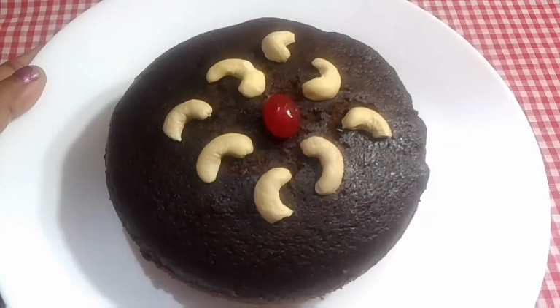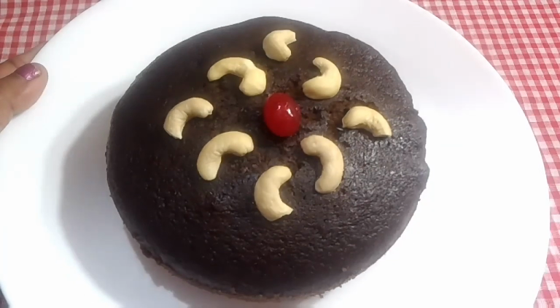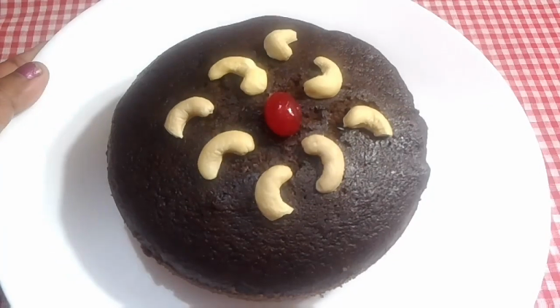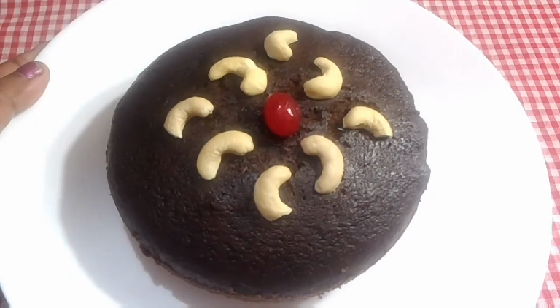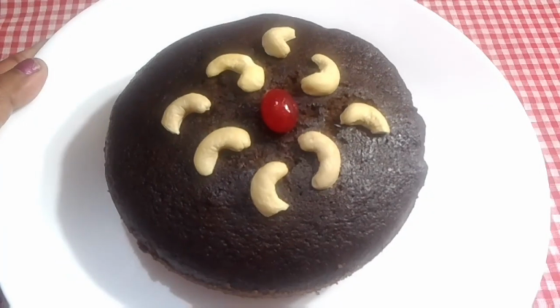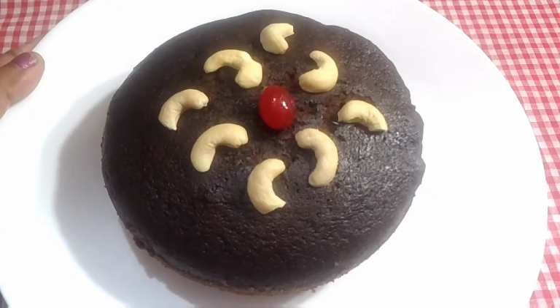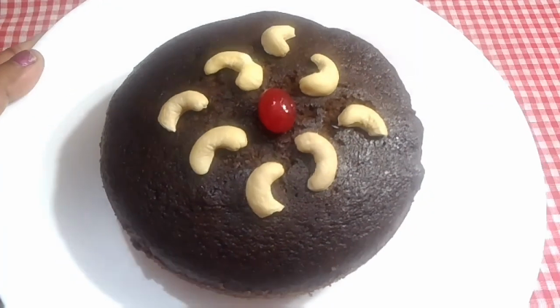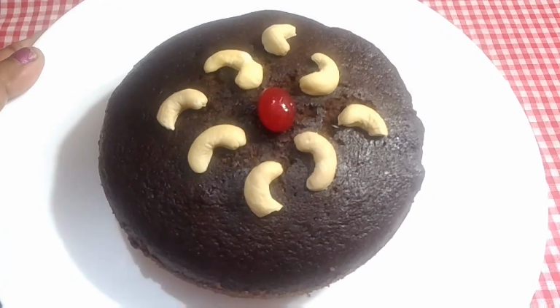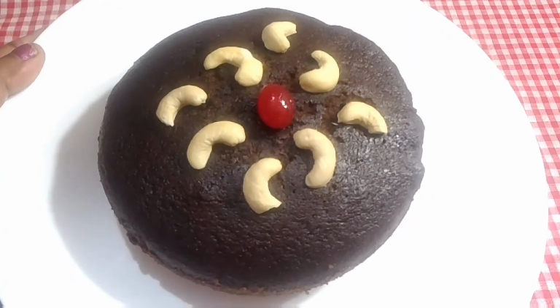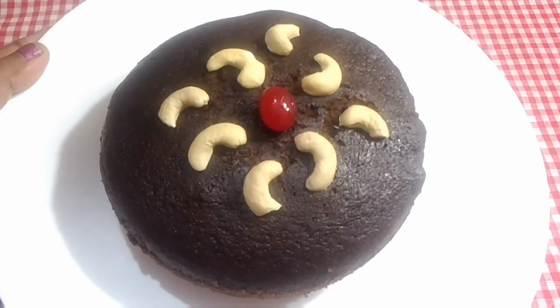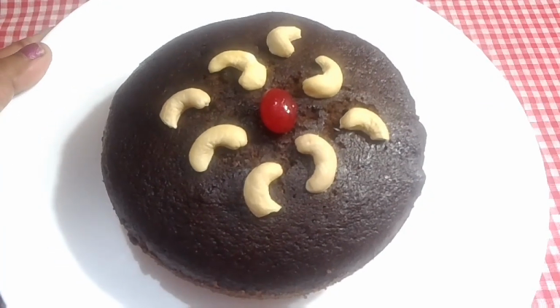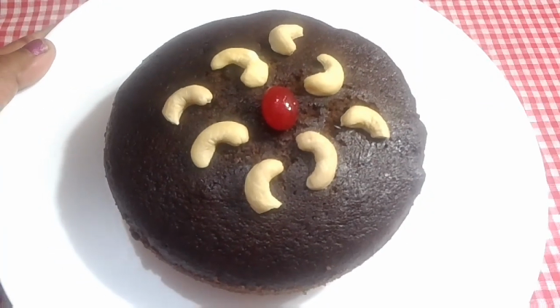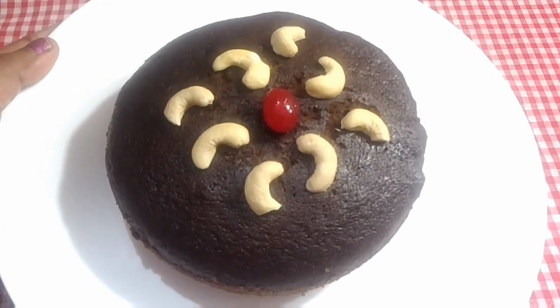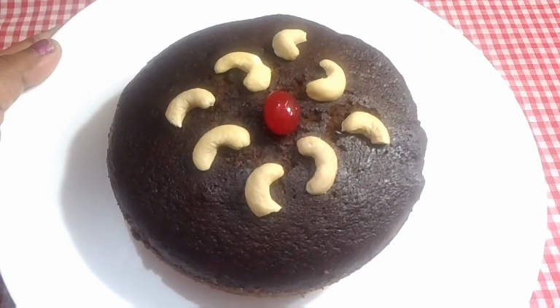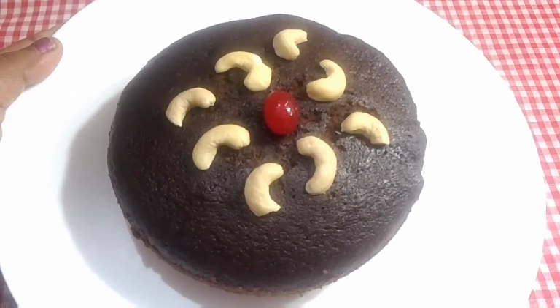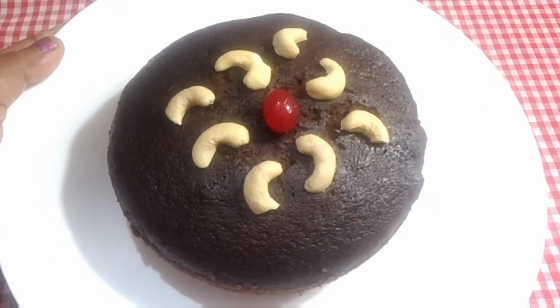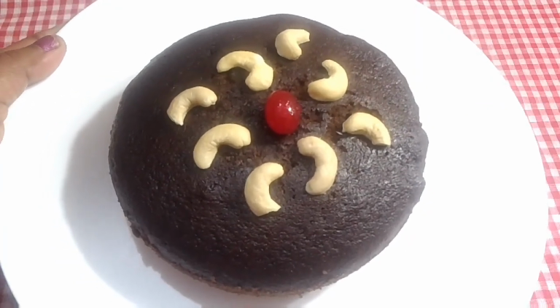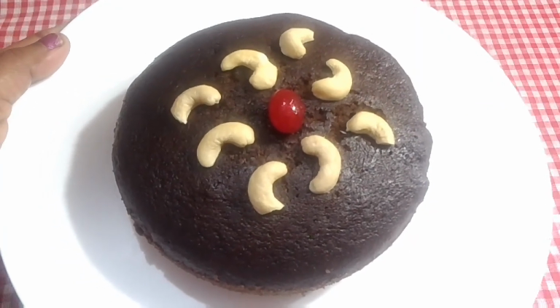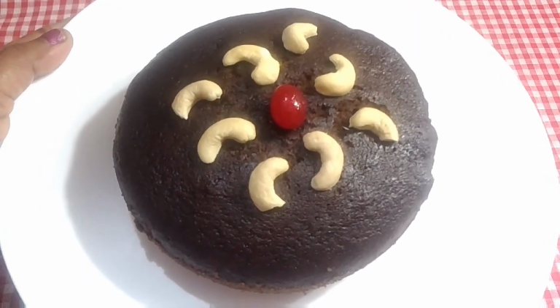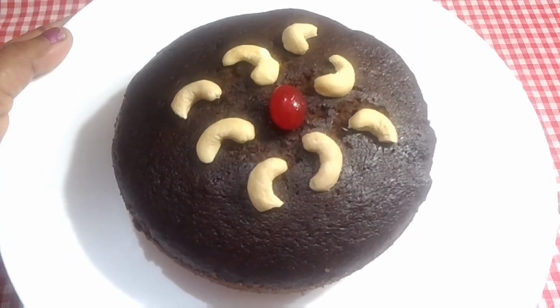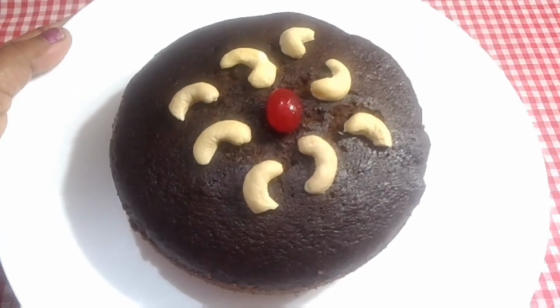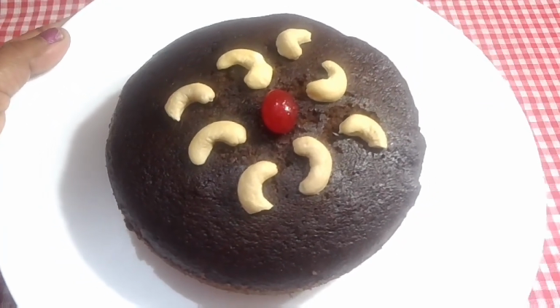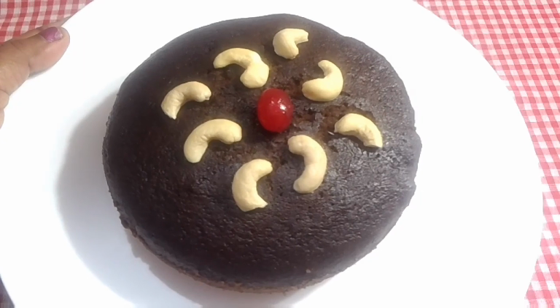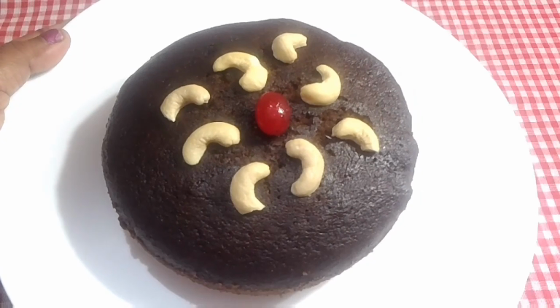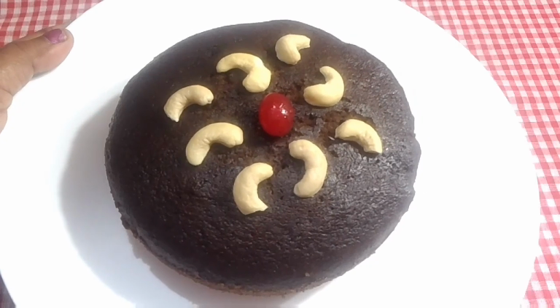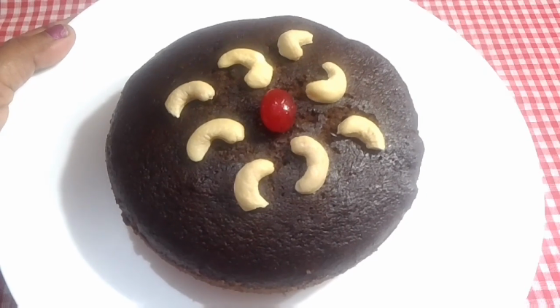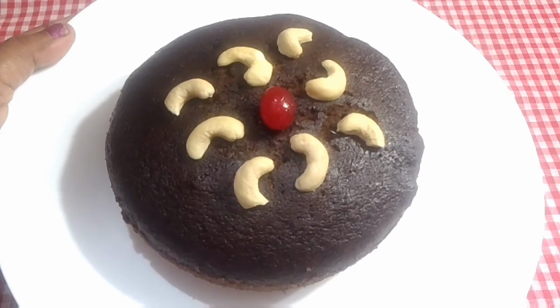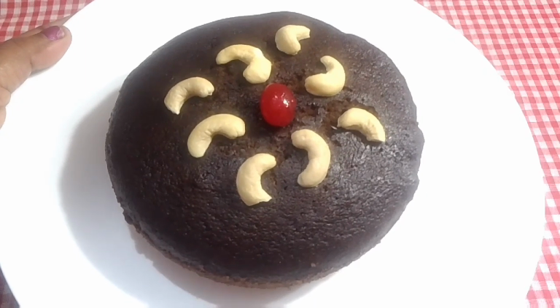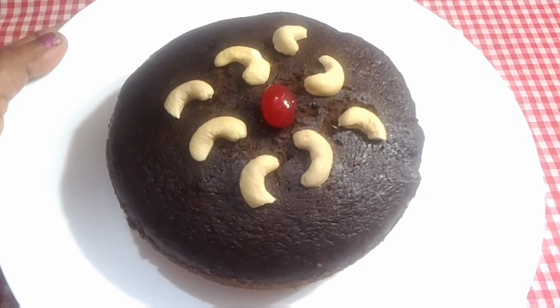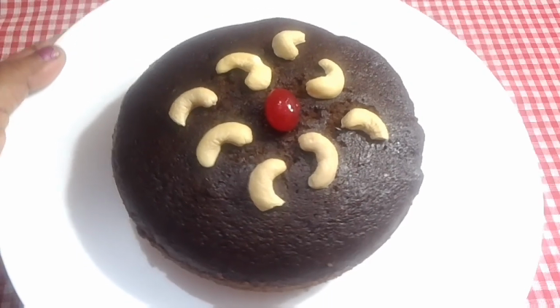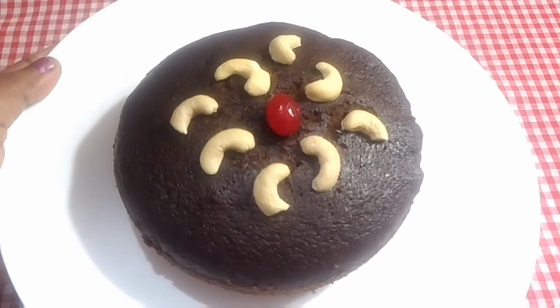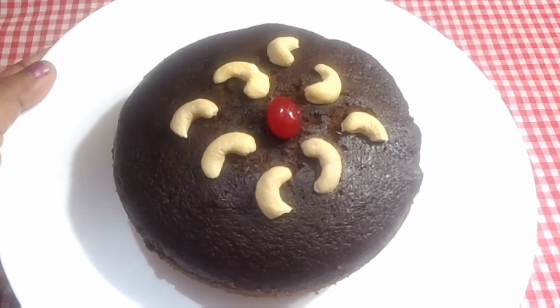Welcome to A.K.S. Creative Christian. I'm going to show you a healthy cake recipe, so let's see how you do it.